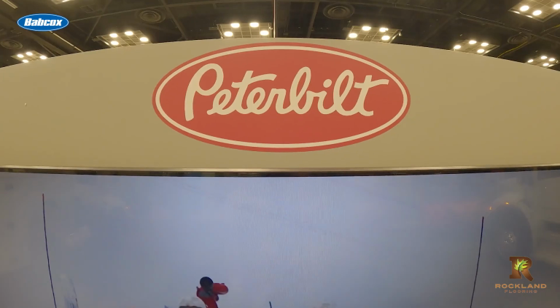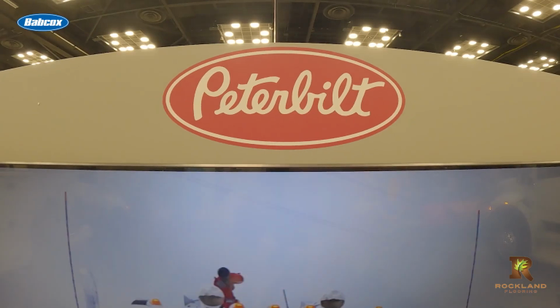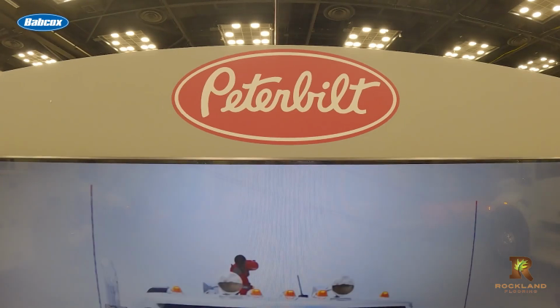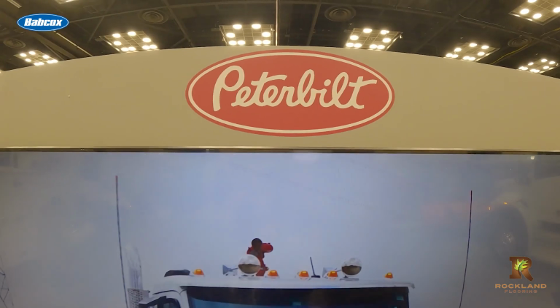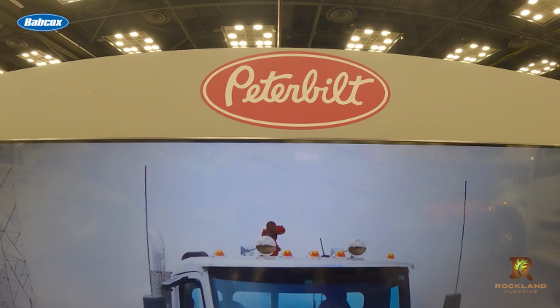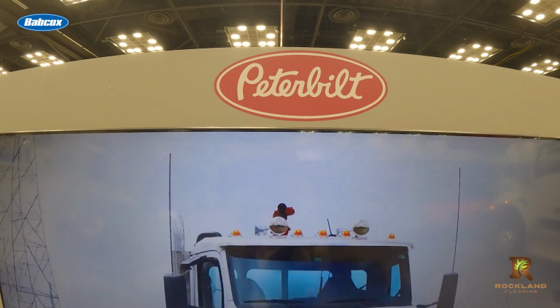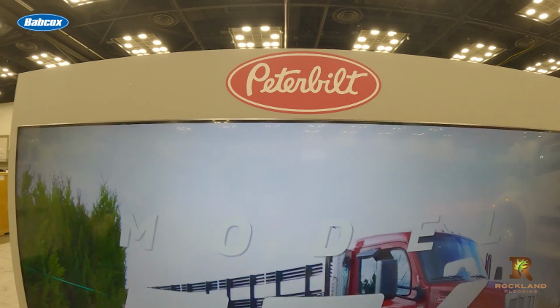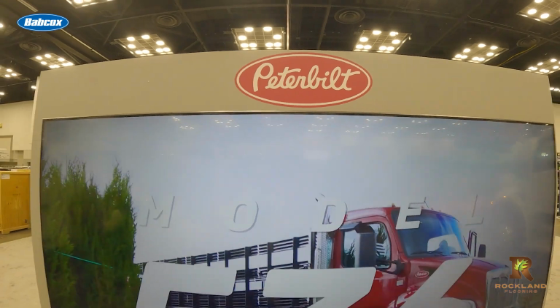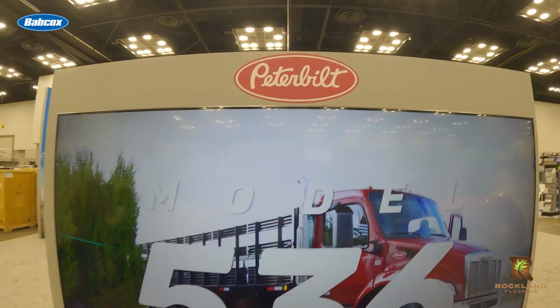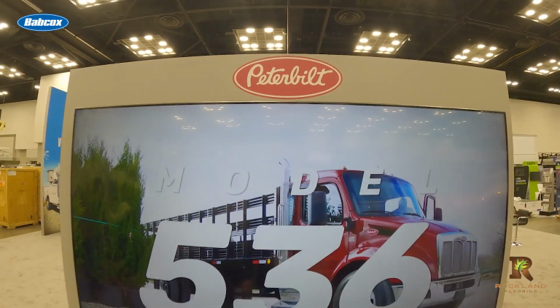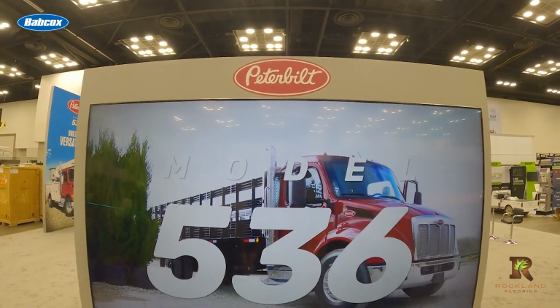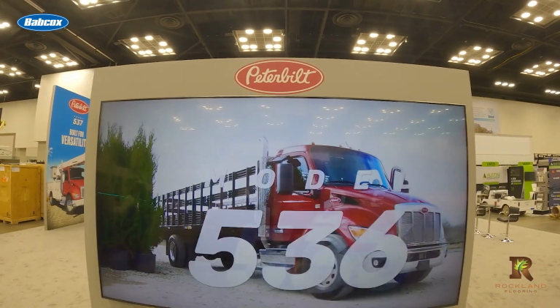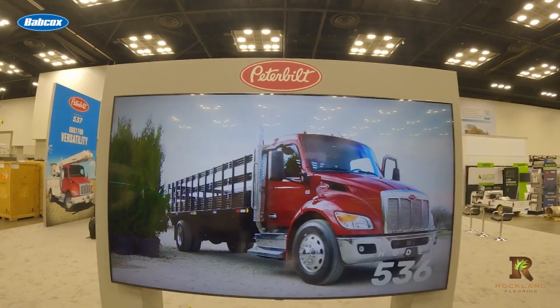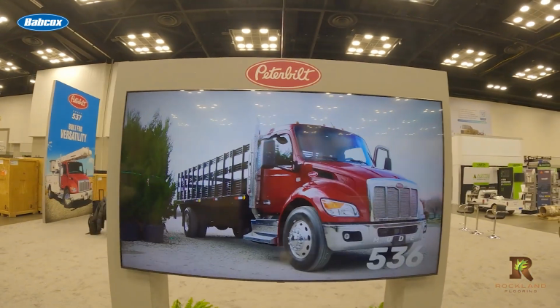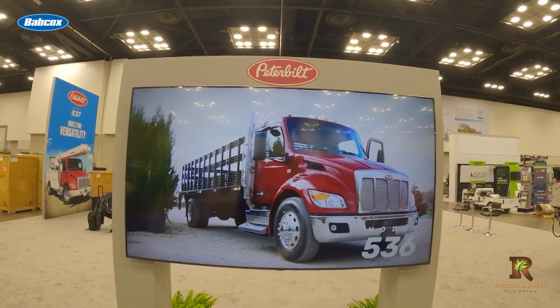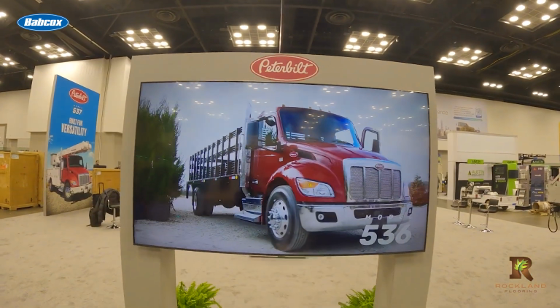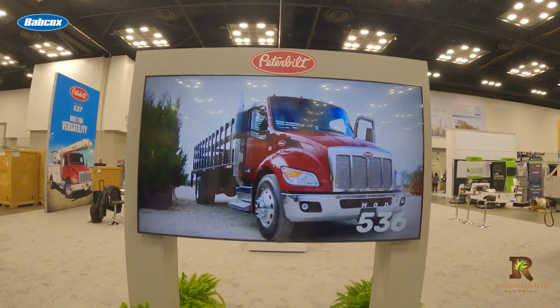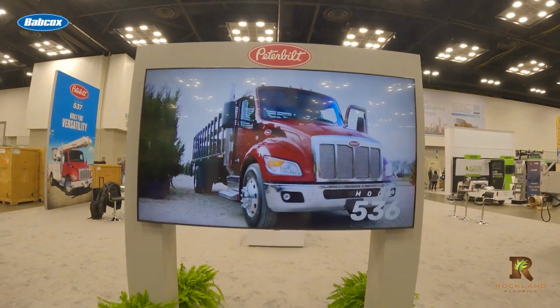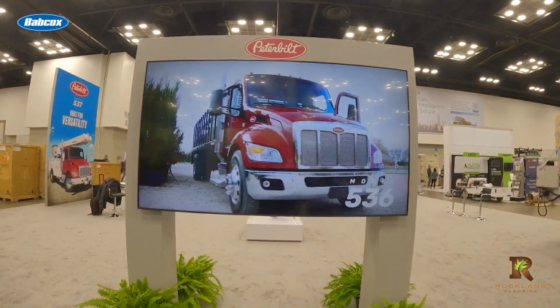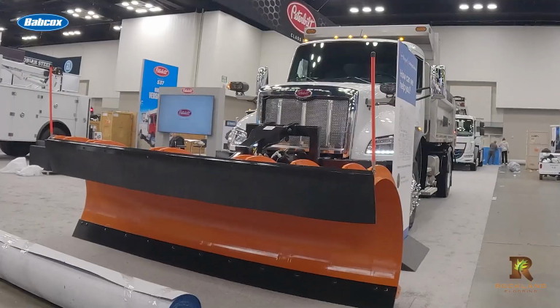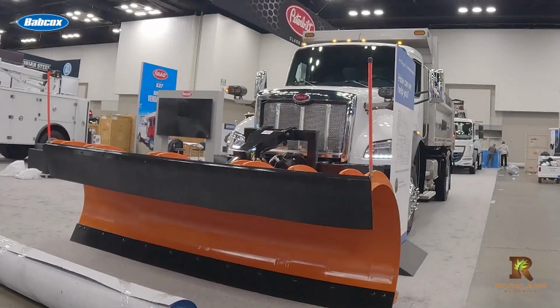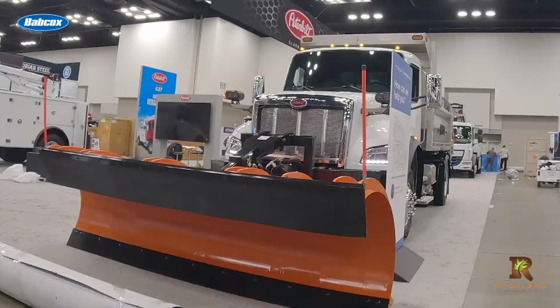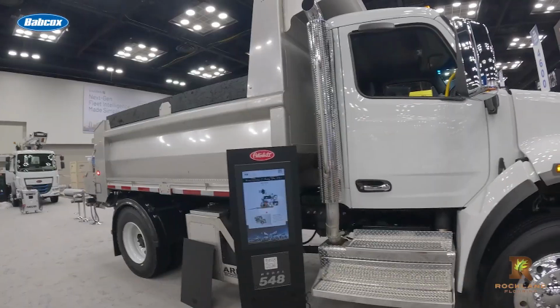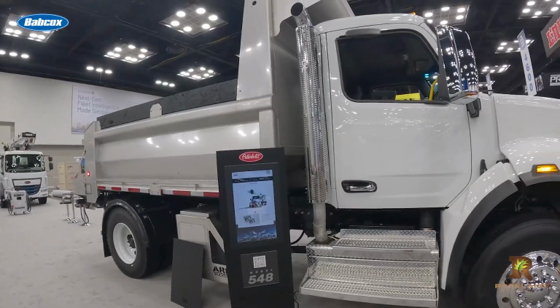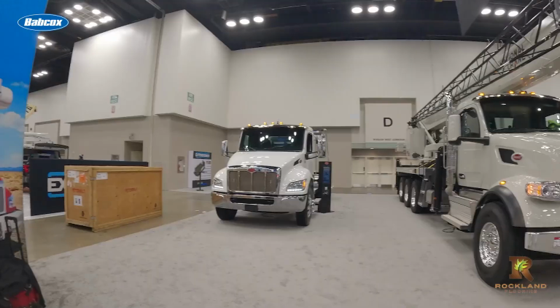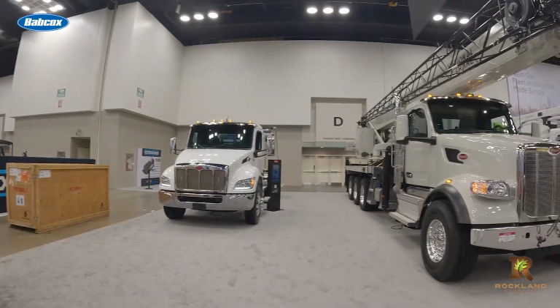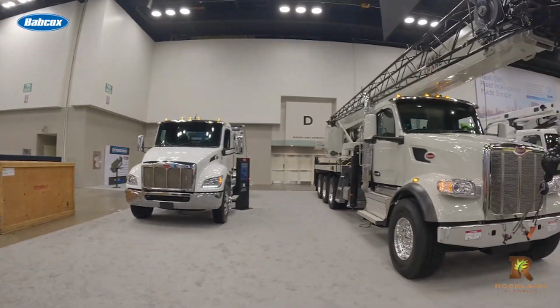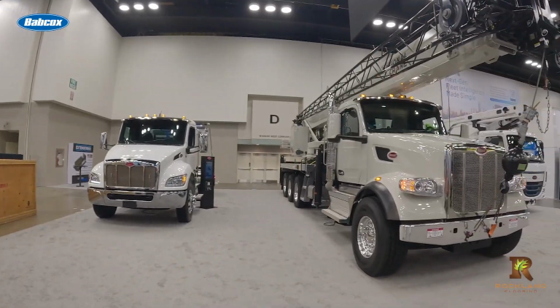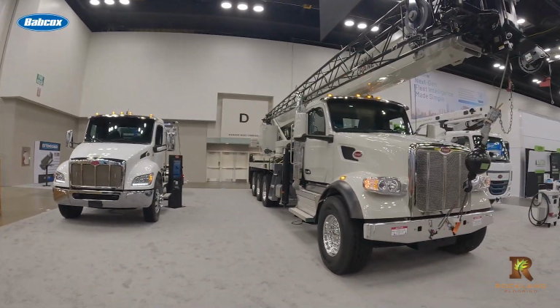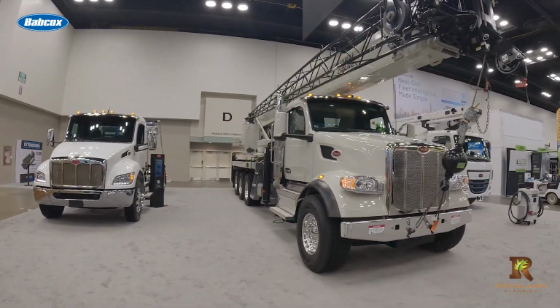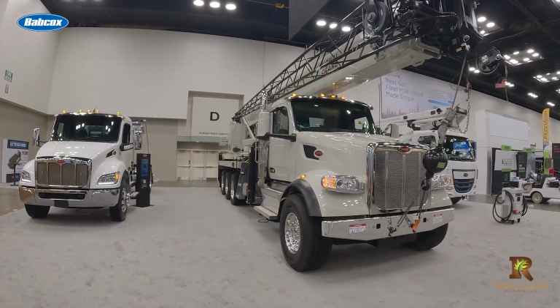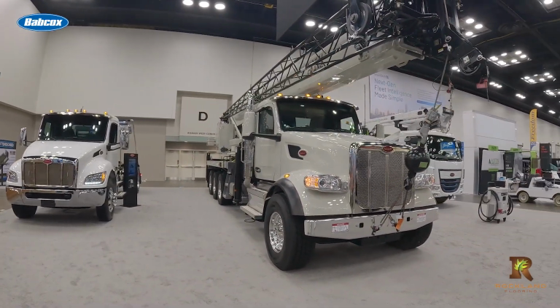Peterbilt brought a large display to its booth this year in the Indianapolis Convention Center — snow plows, dump trucks, a crane truck, an EV chassis, and more.